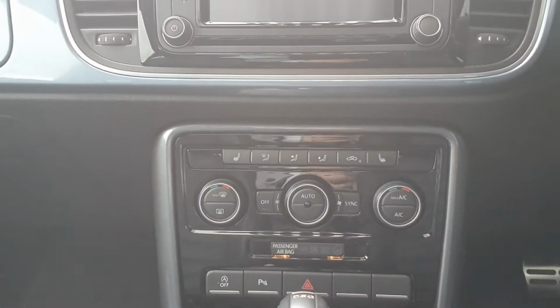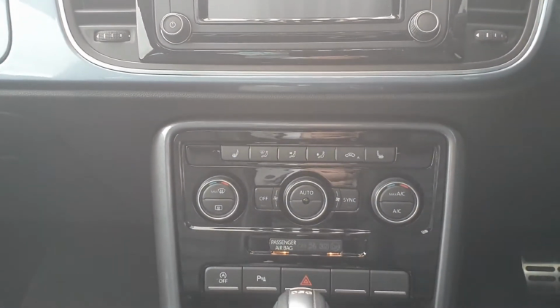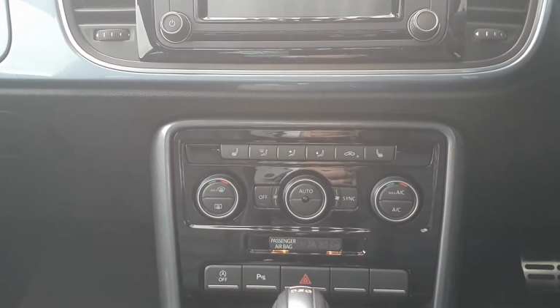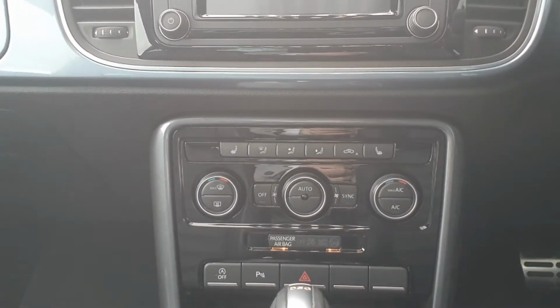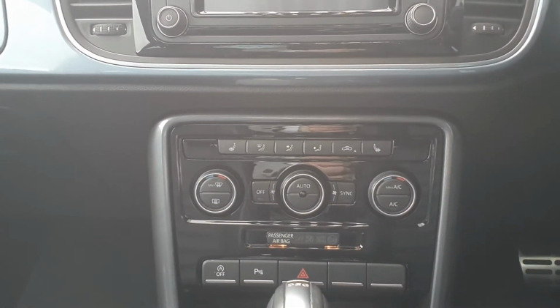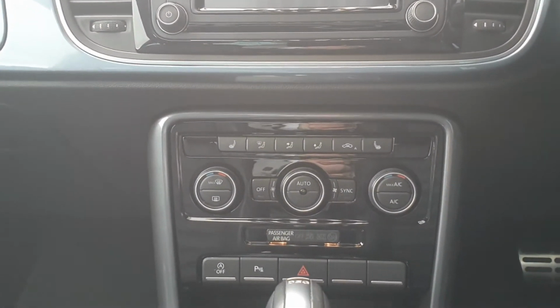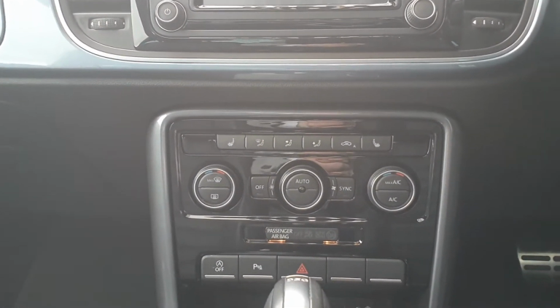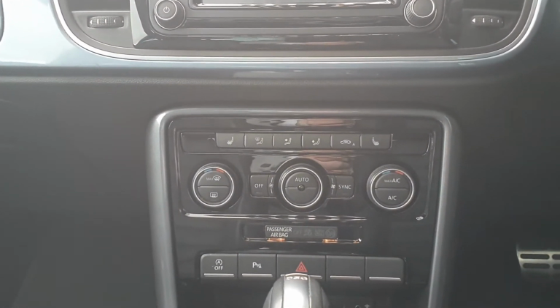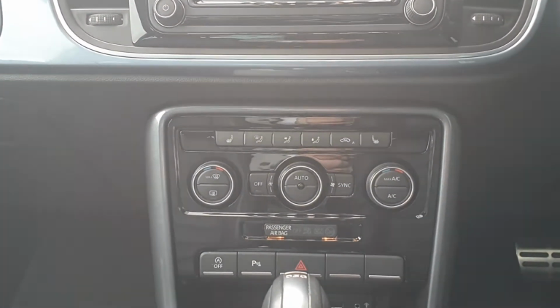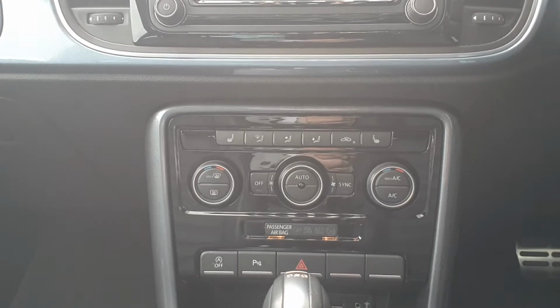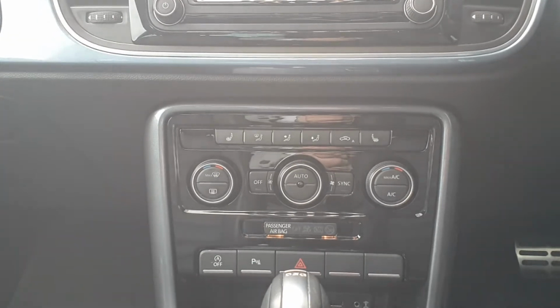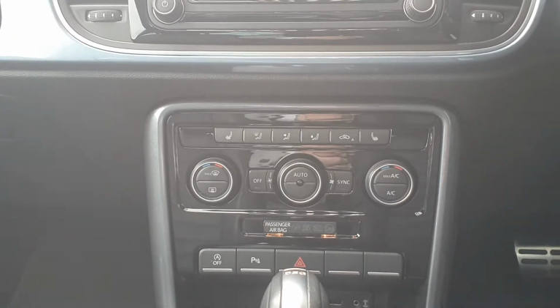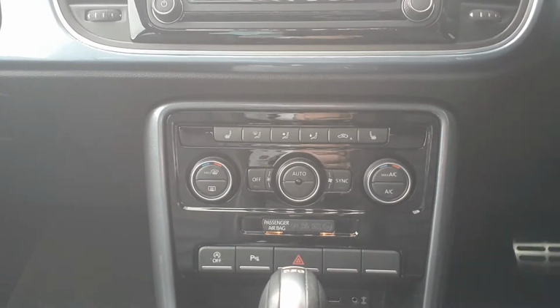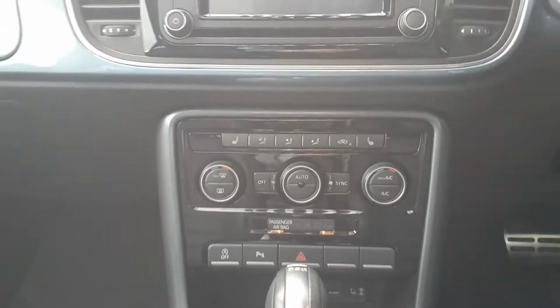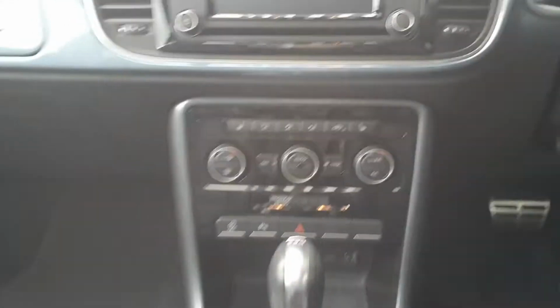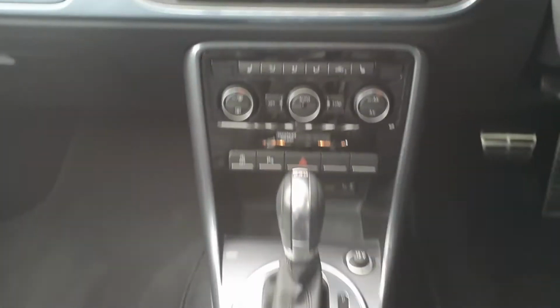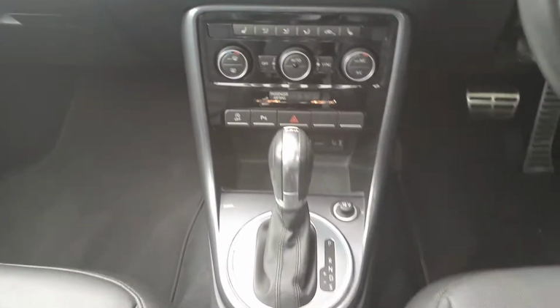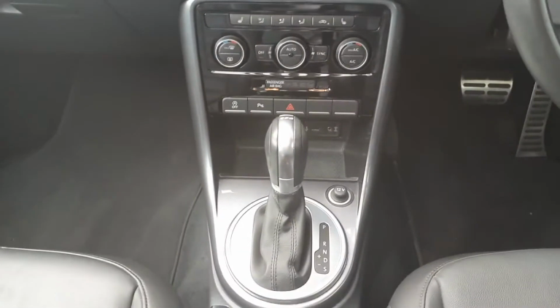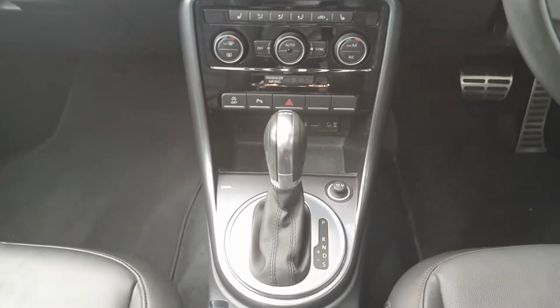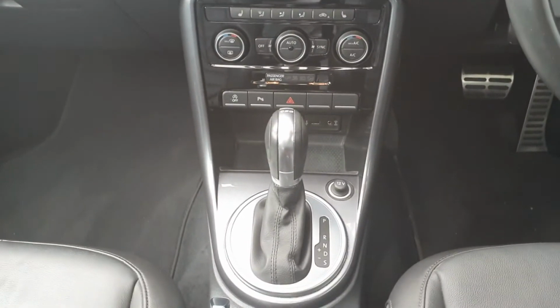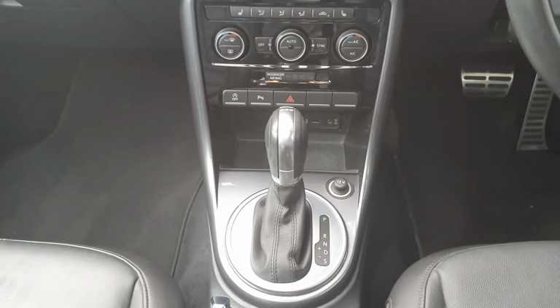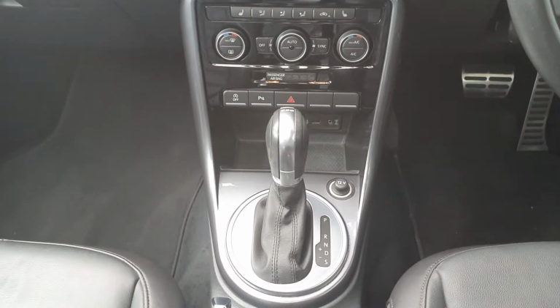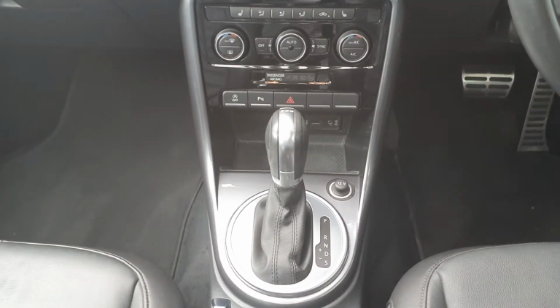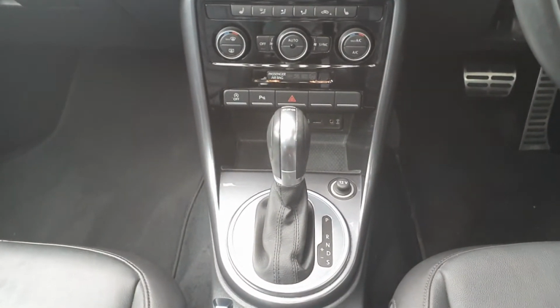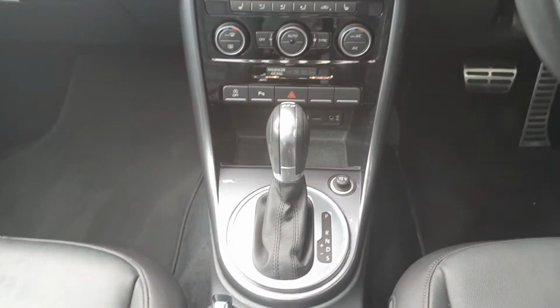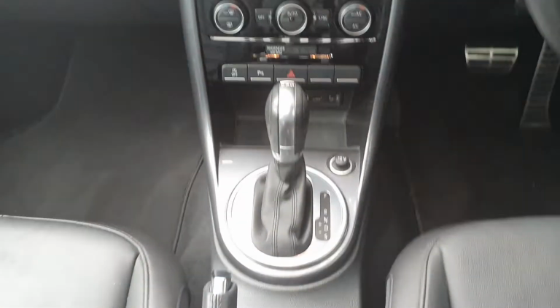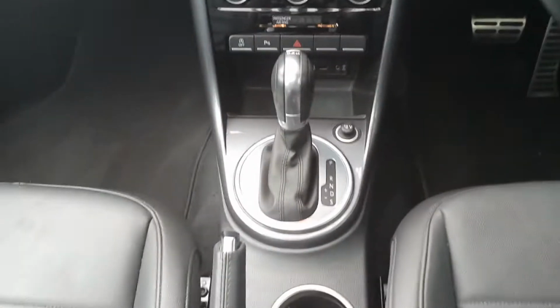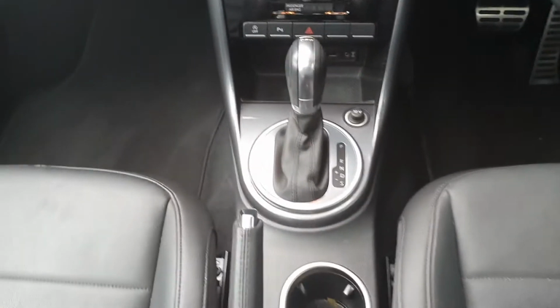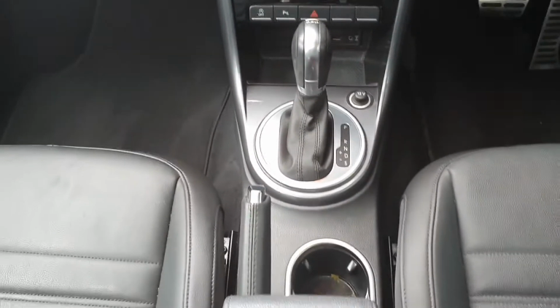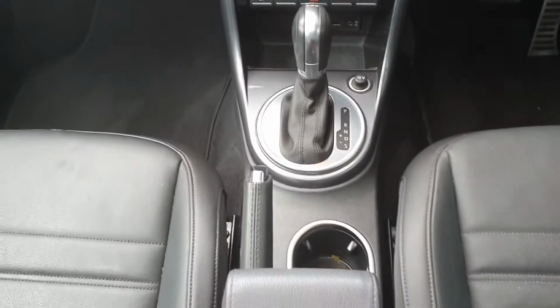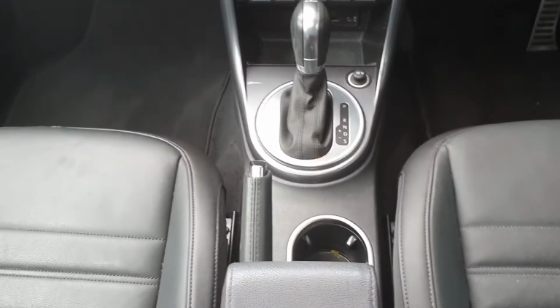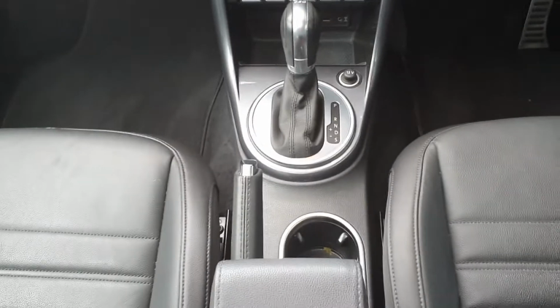You've got your climate control, as well as your heated seat option, your DSG automatic gearbox, and your manual handbrake.